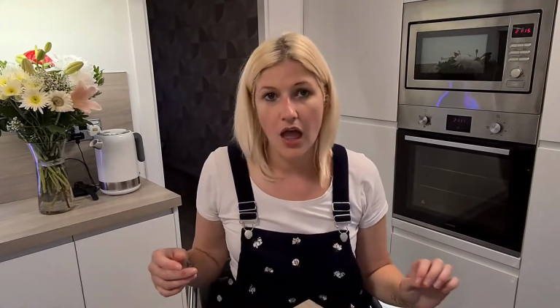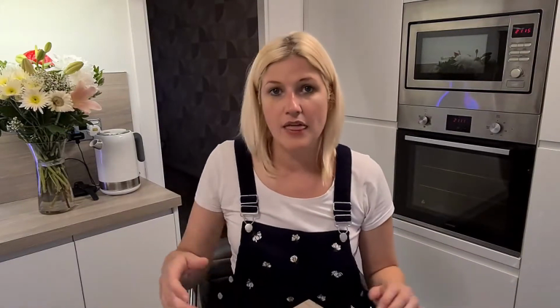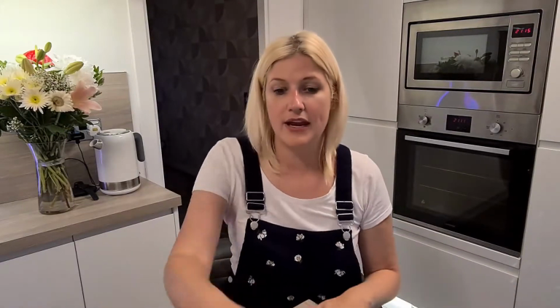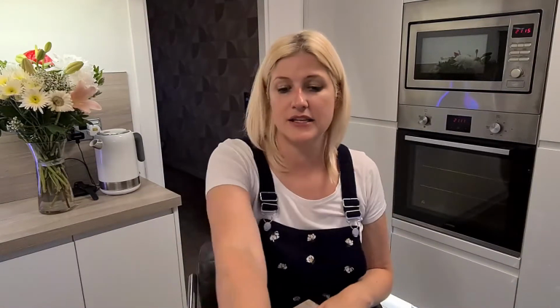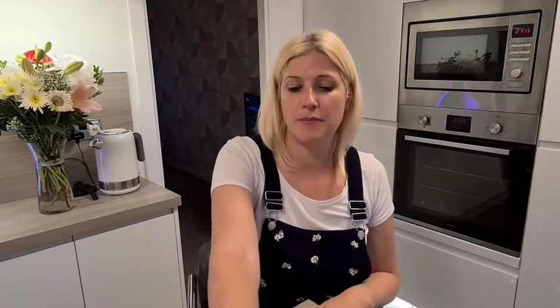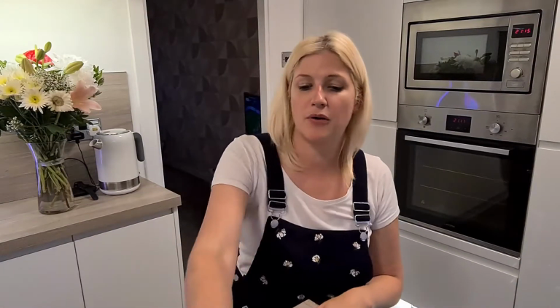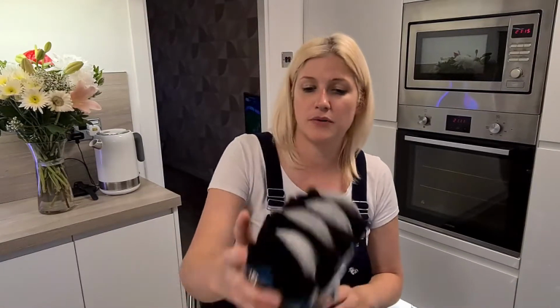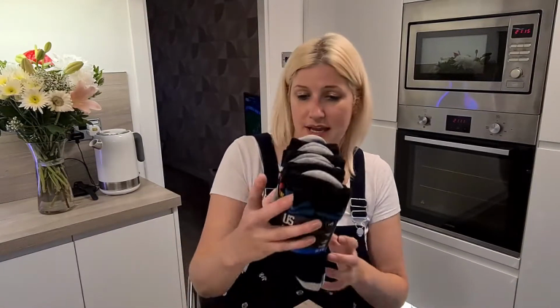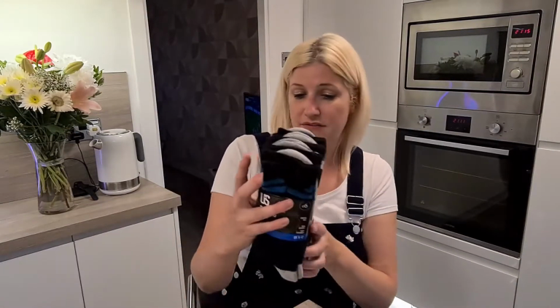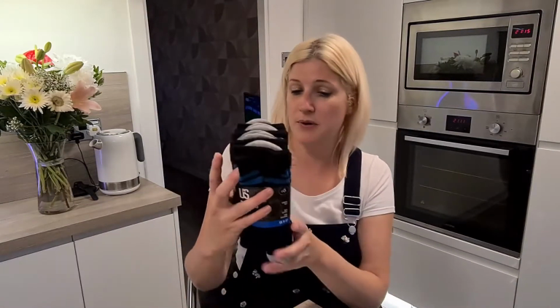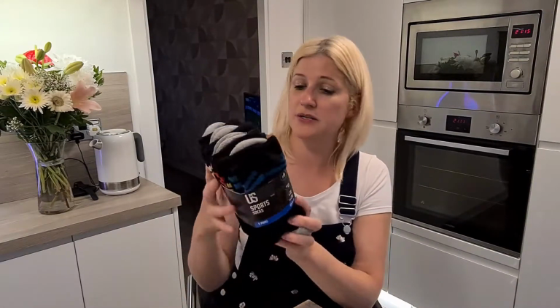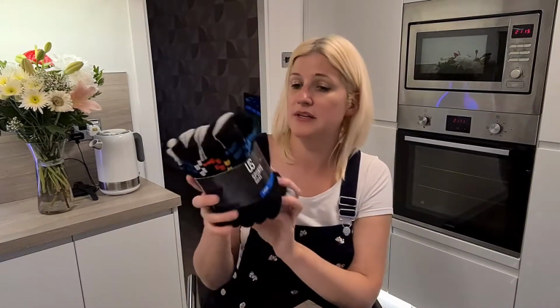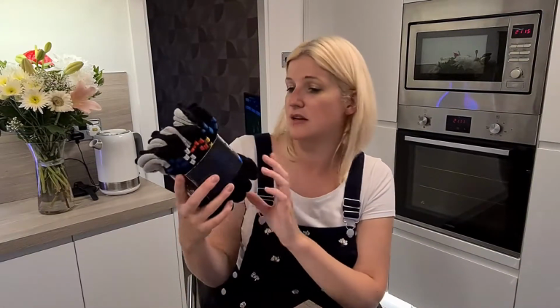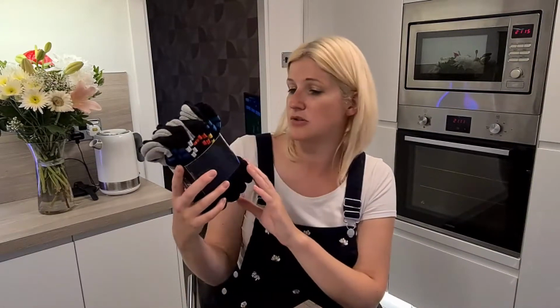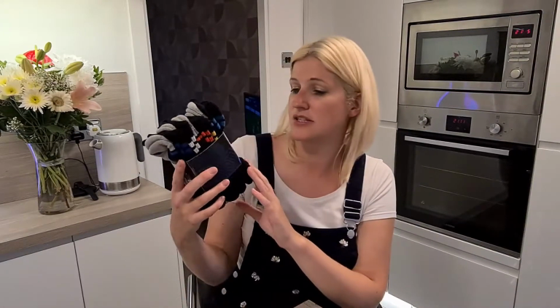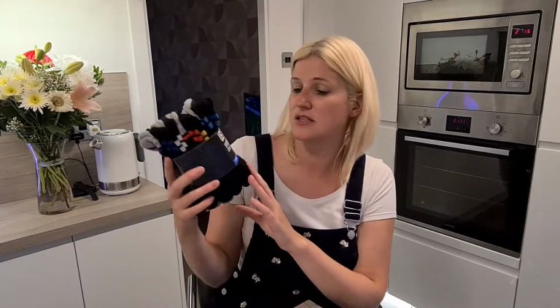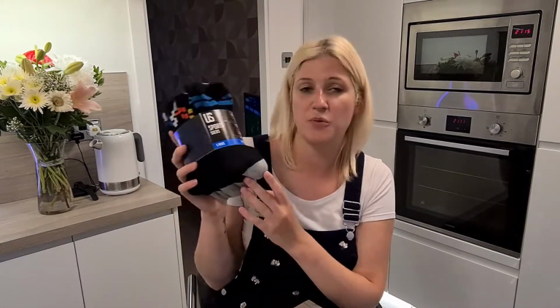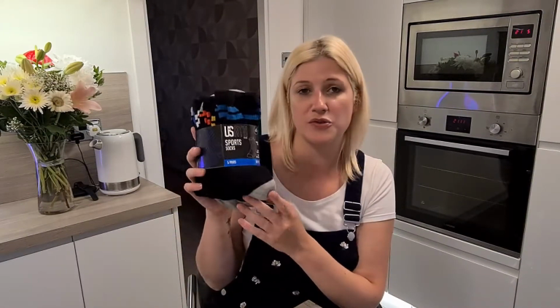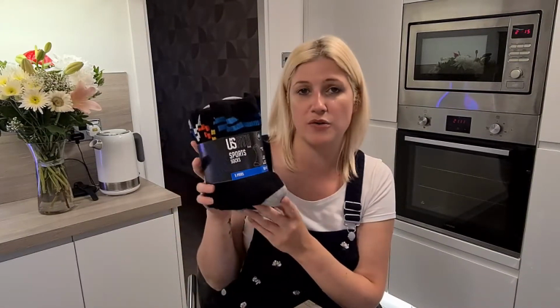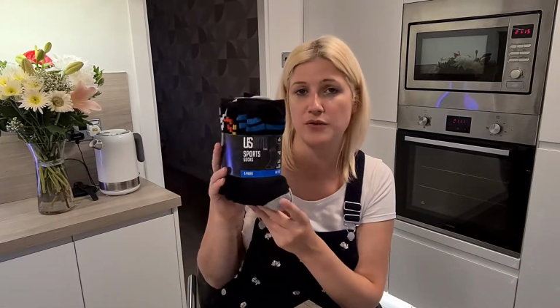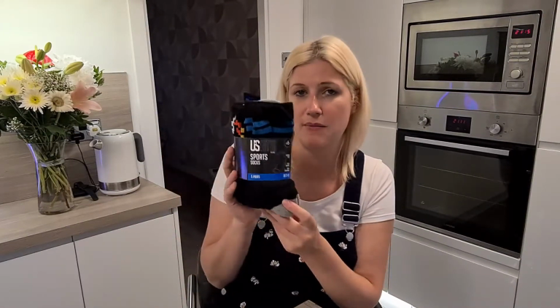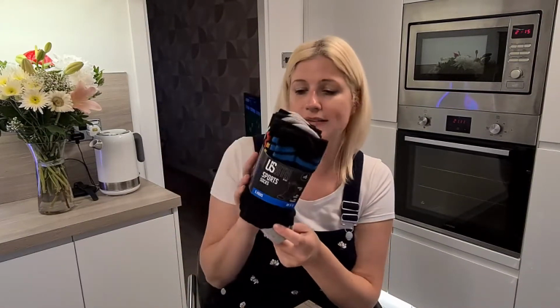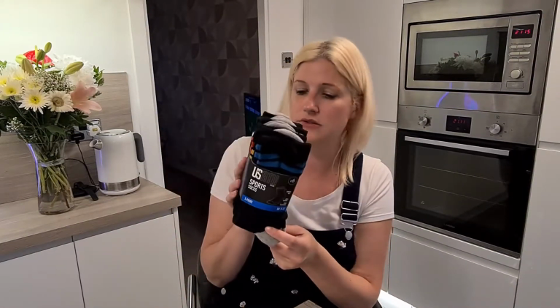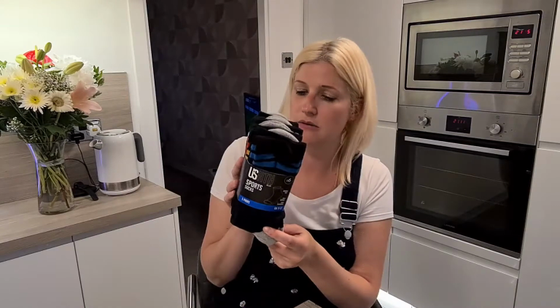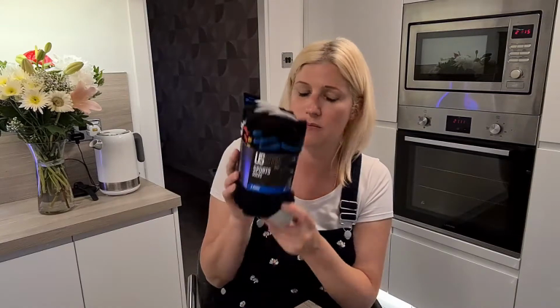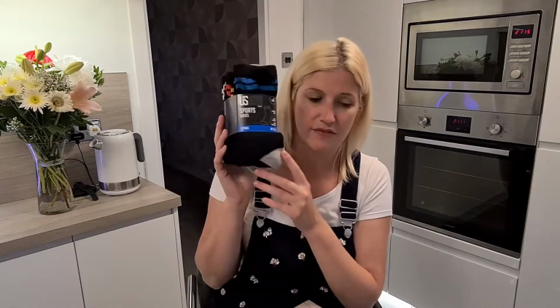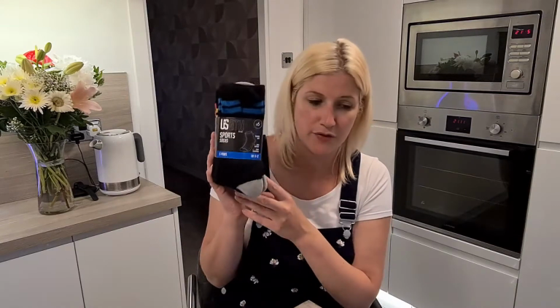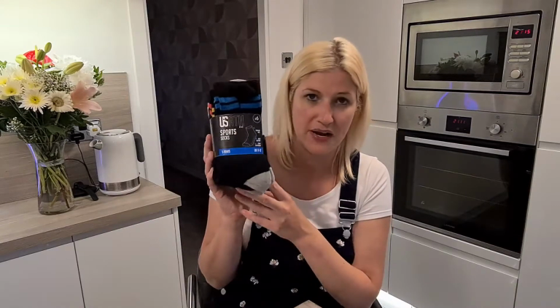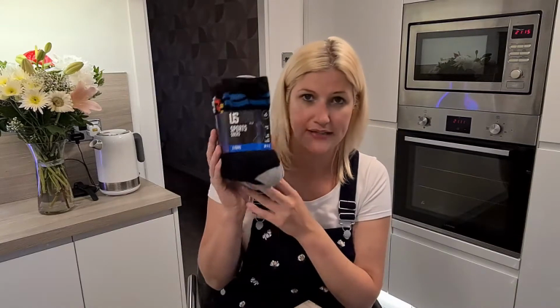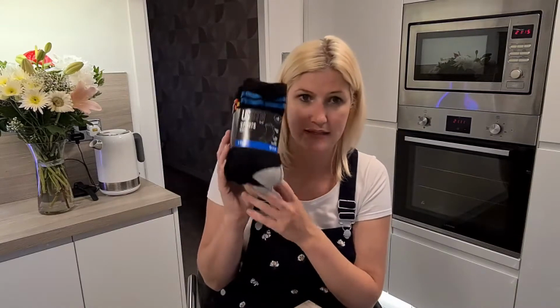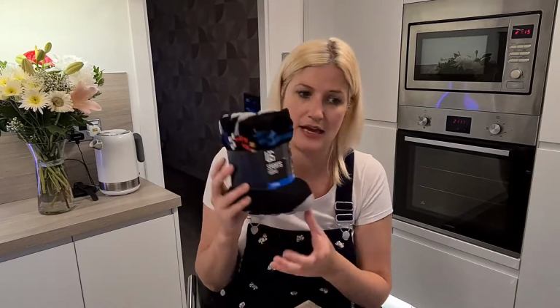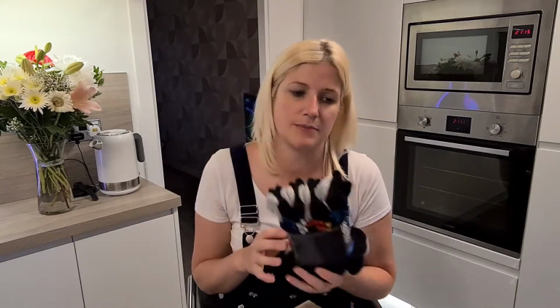The next thing I bought was again for my husband — just these sport socks. They weren't on sale; they were full price at £6.